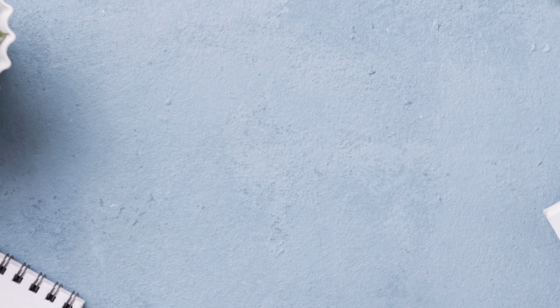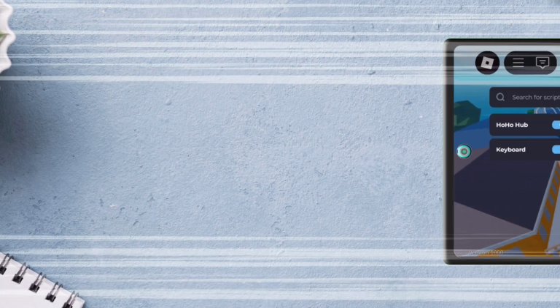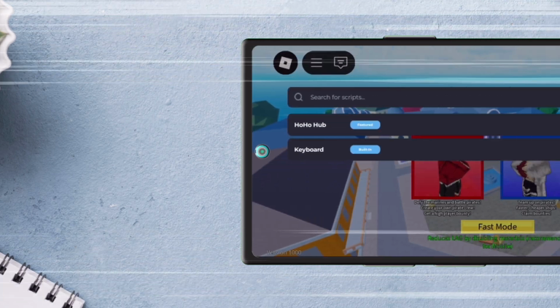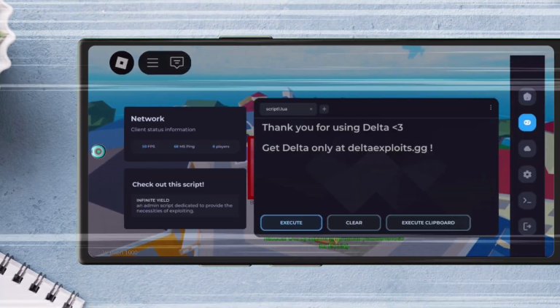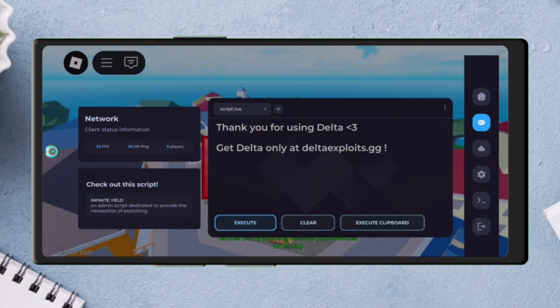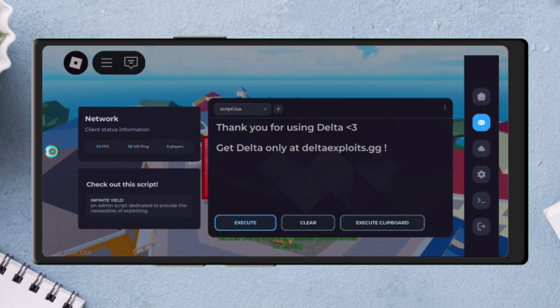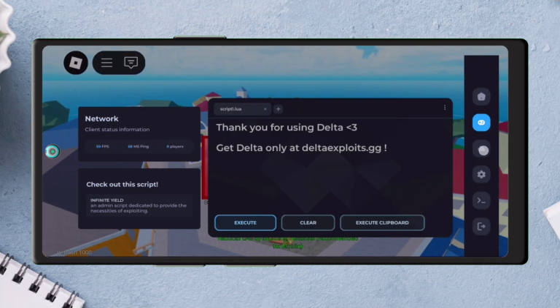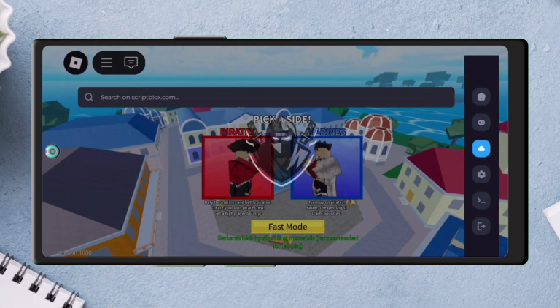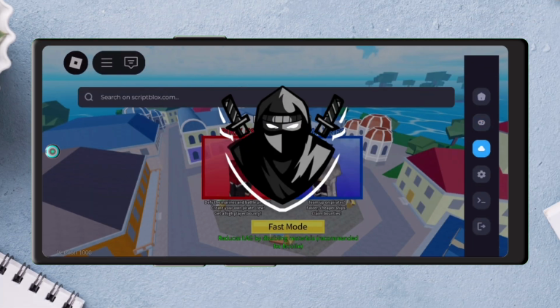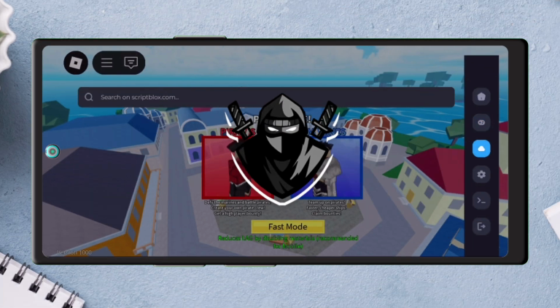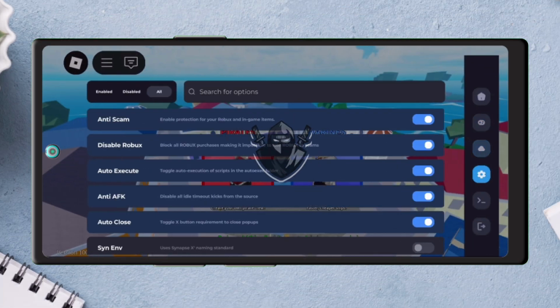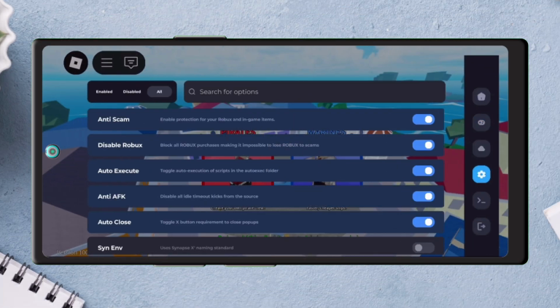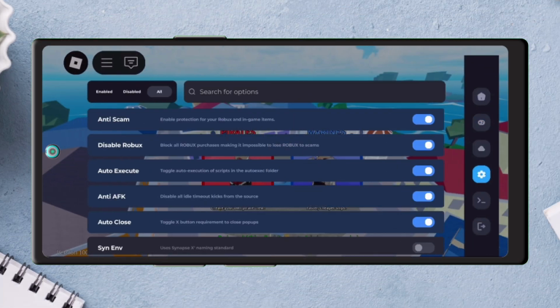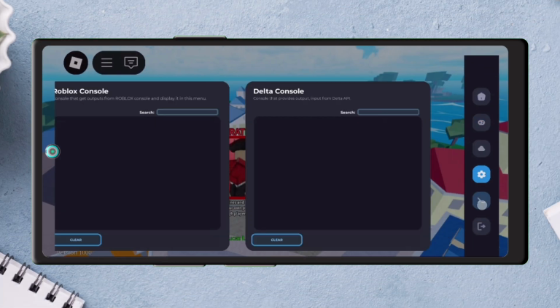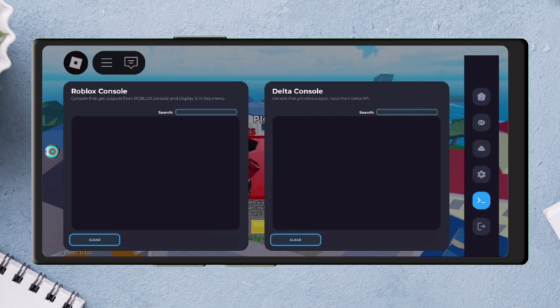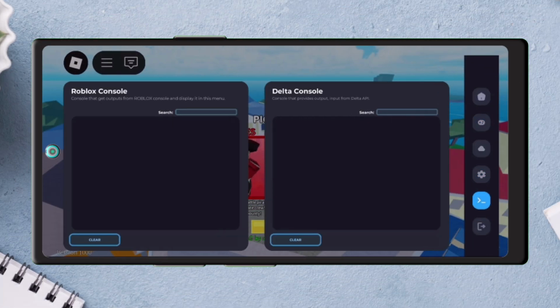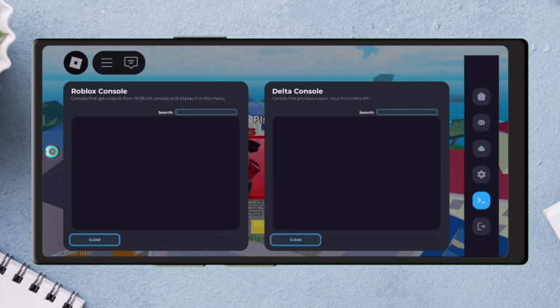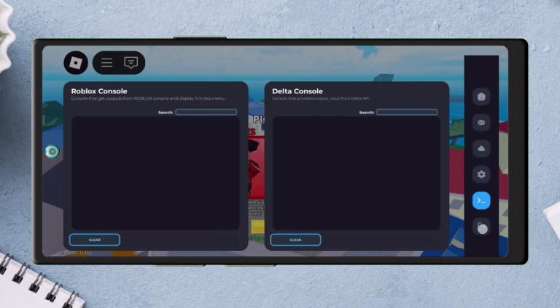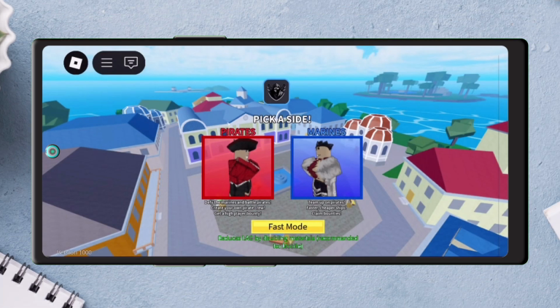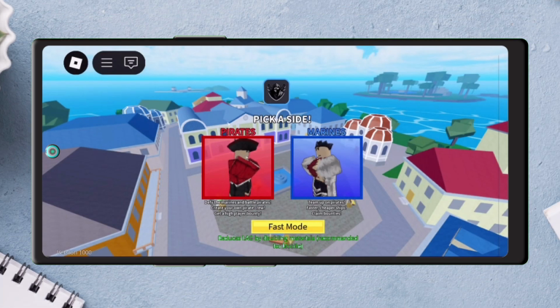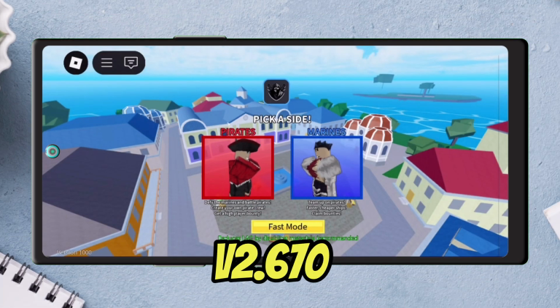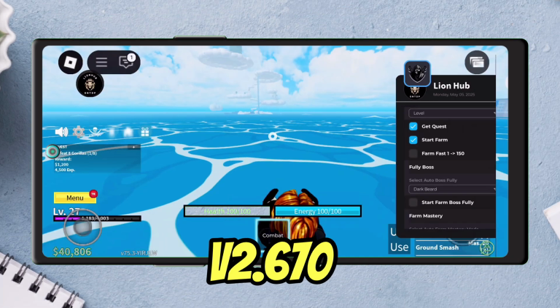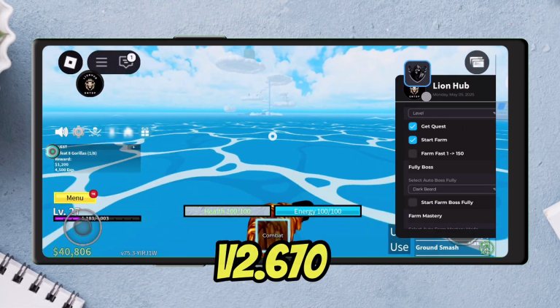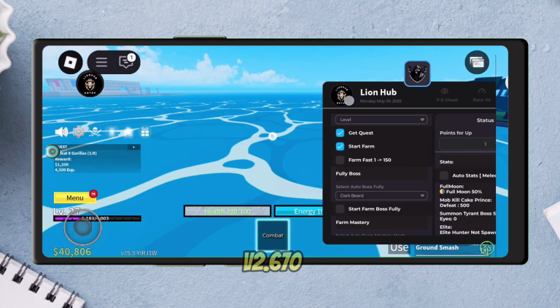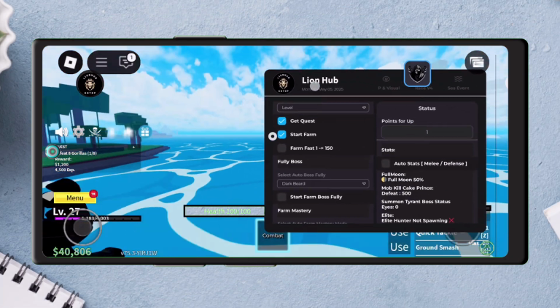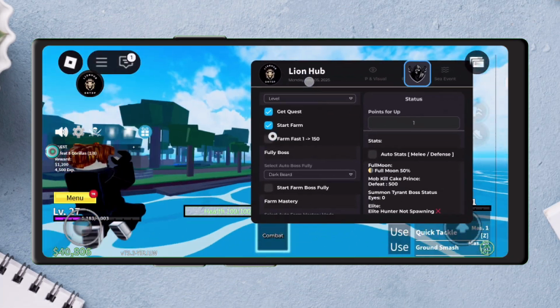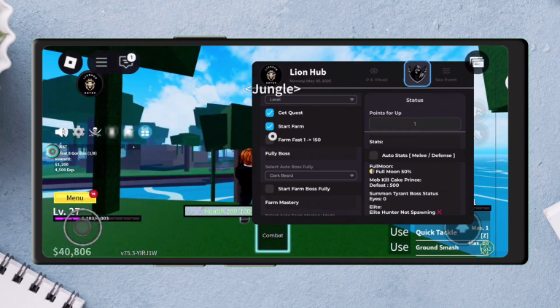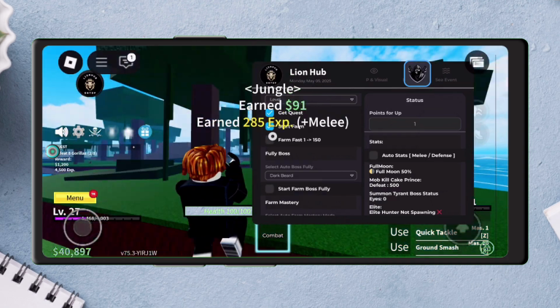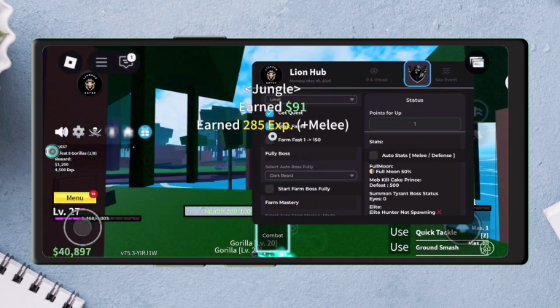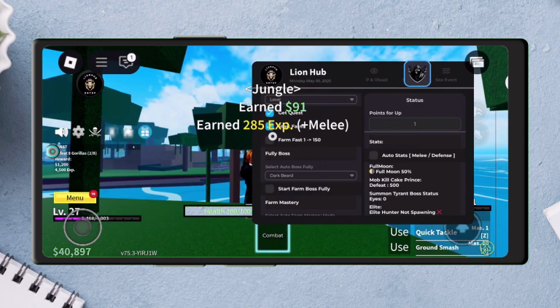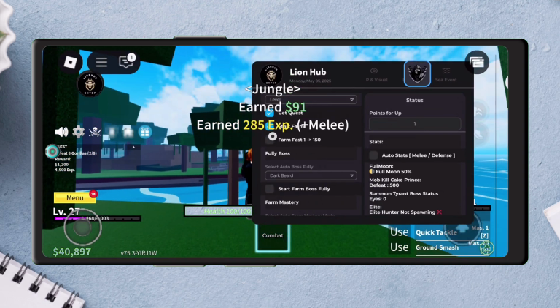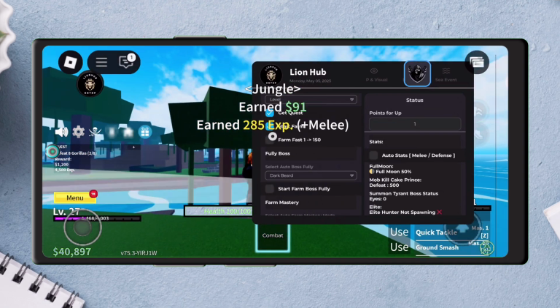Yo, Script Warriors! Delta Executor just dropped a fire update — version 2.670 is here, and it's game-changing.